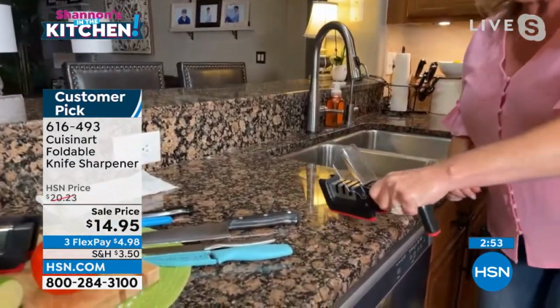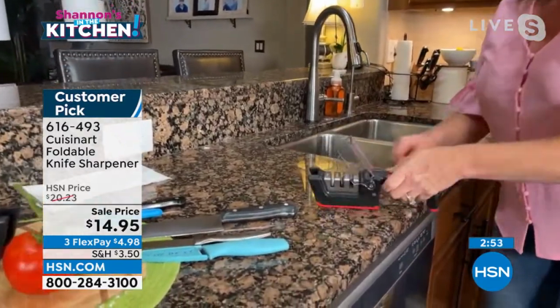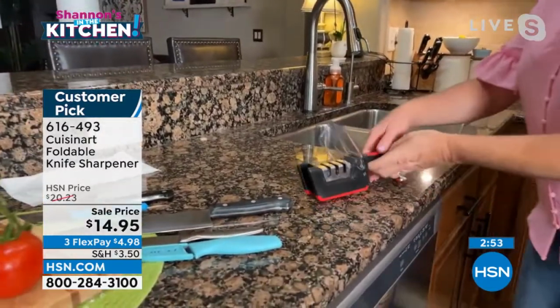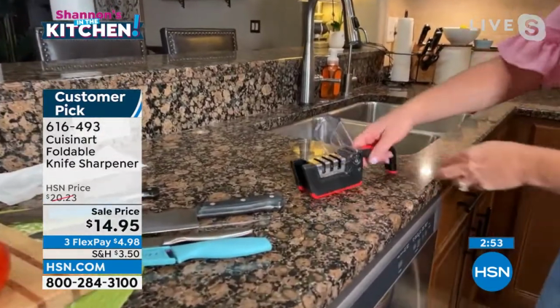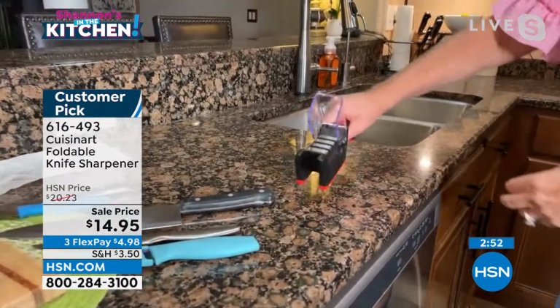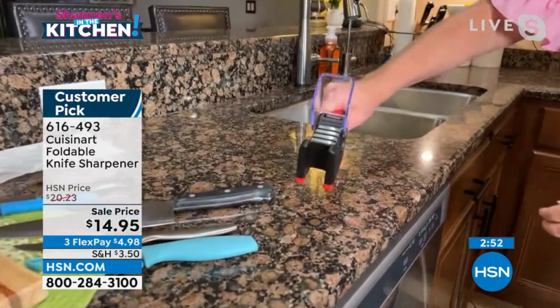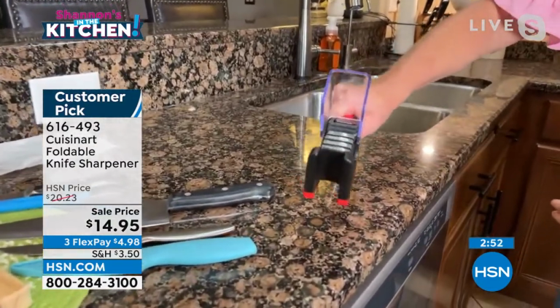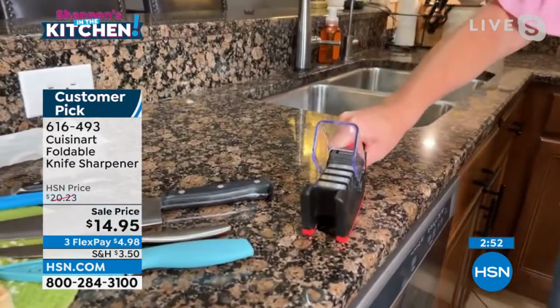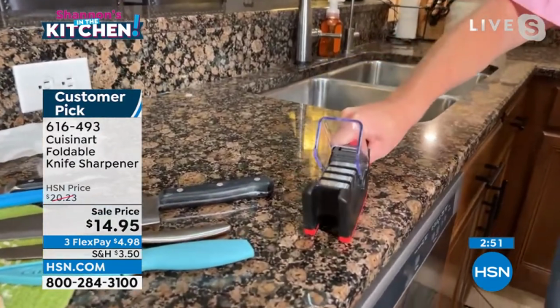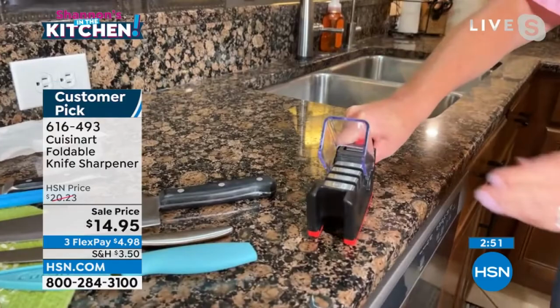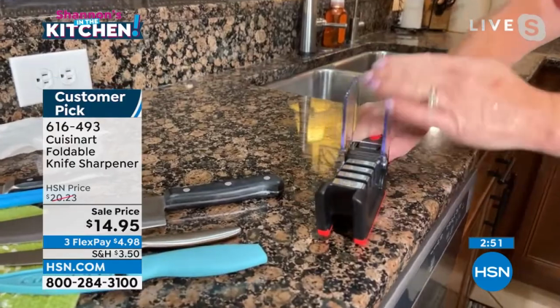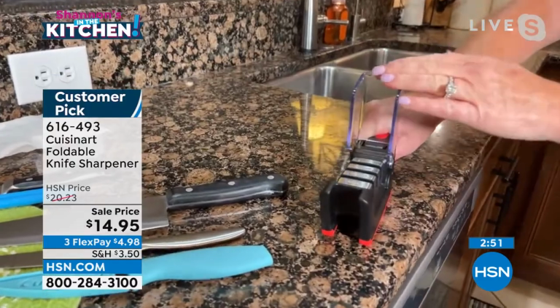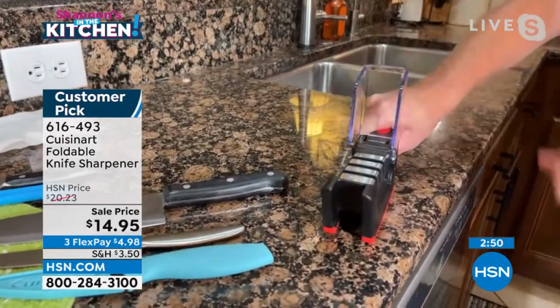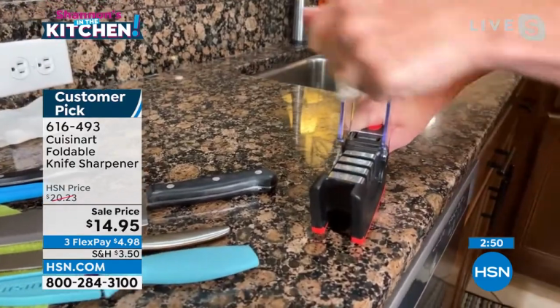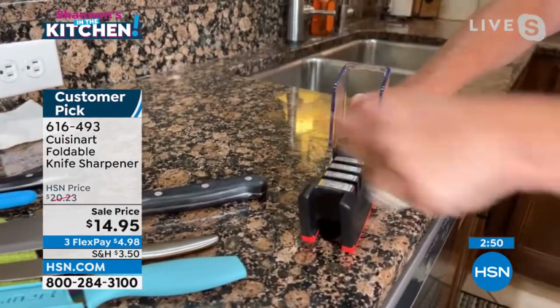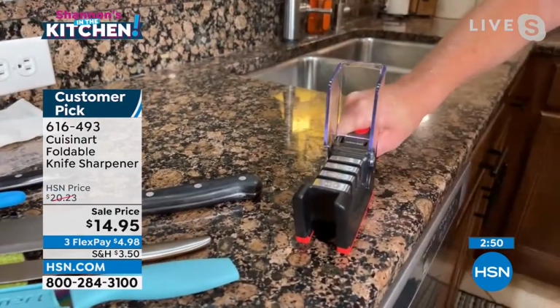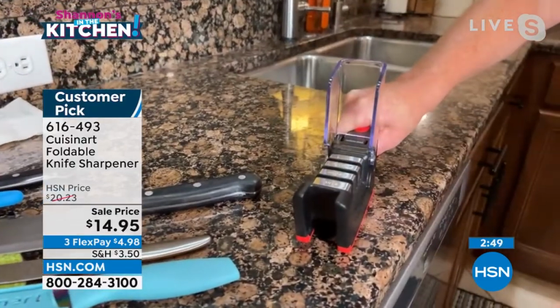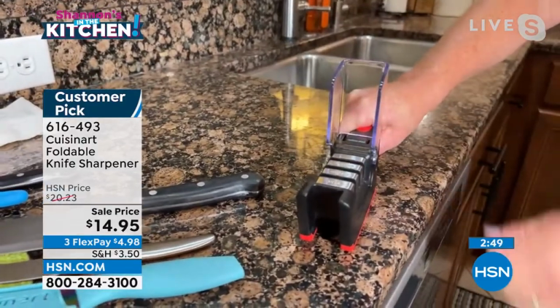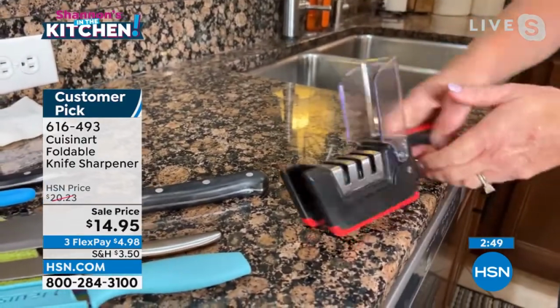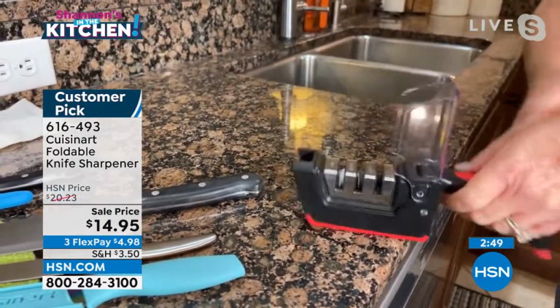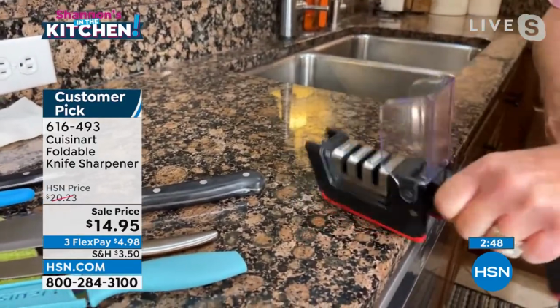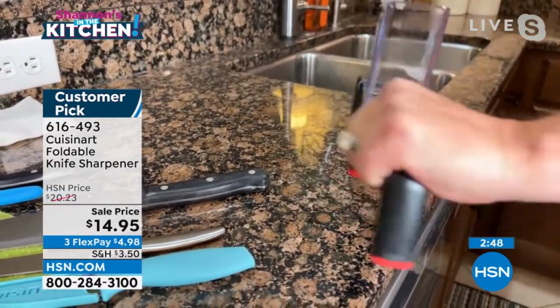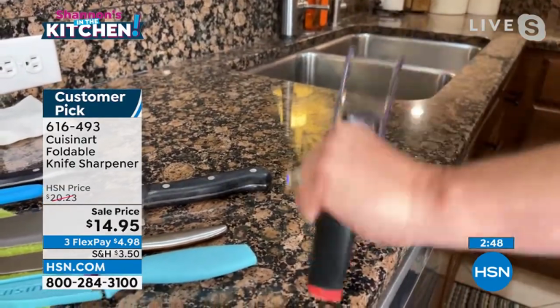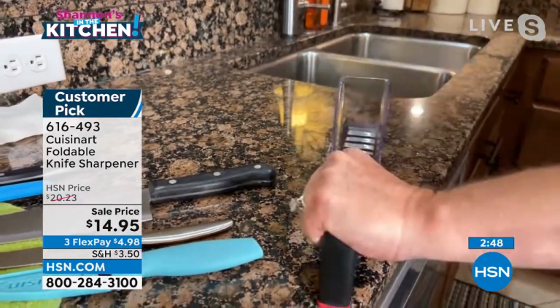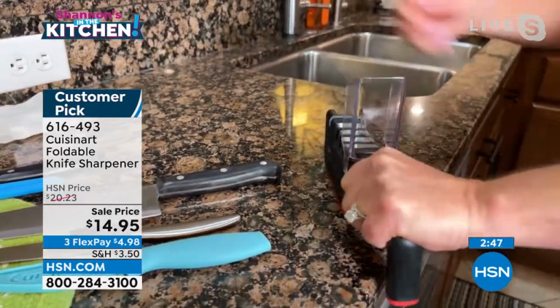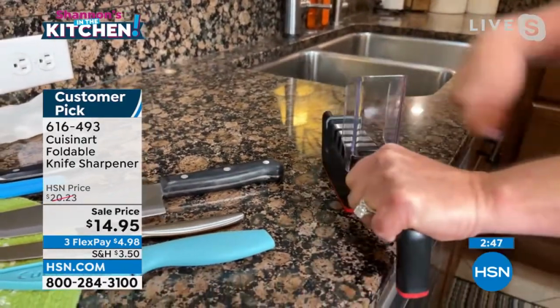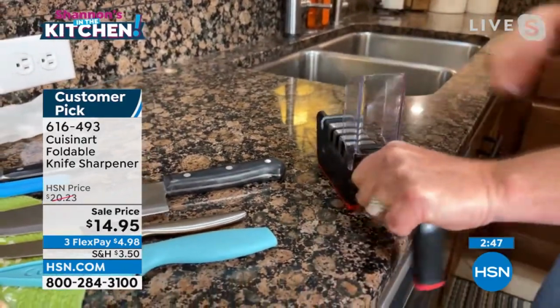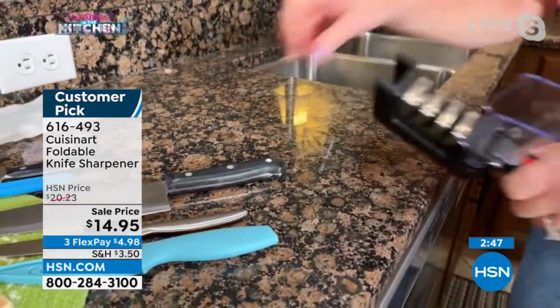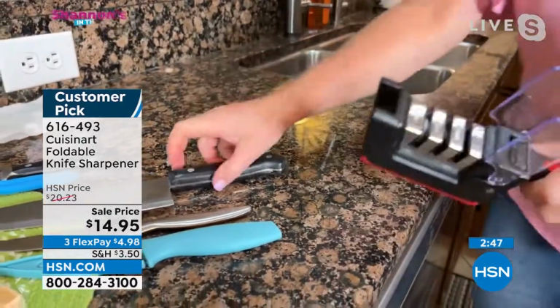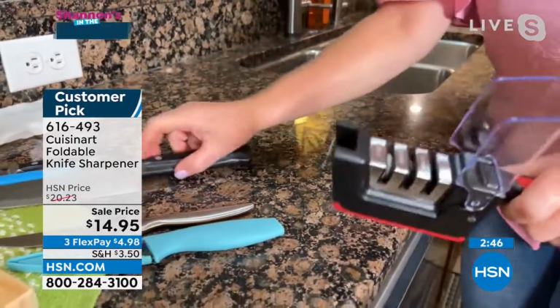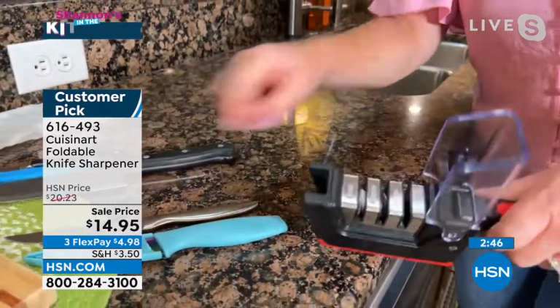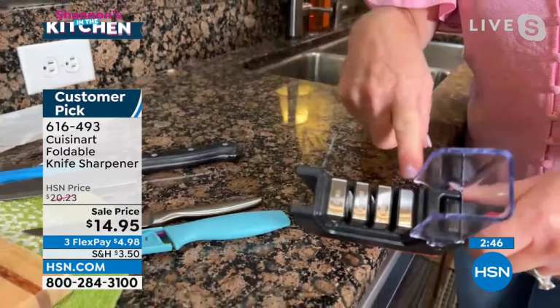Left handers, guess what? Shannon, this is for you. You can hold it with your right hand and sharpen with your left, or hold it with your left hand and sharpen with your right.